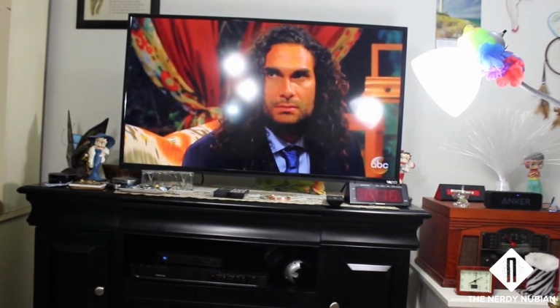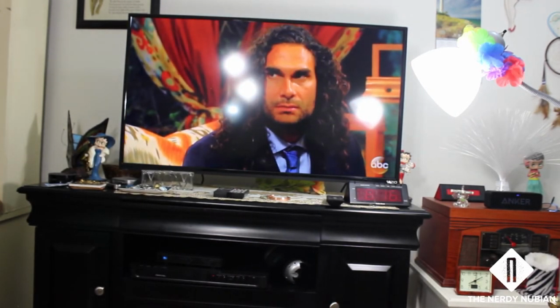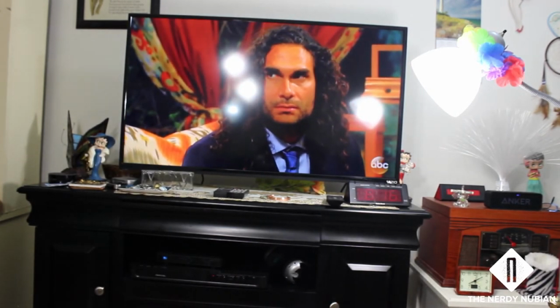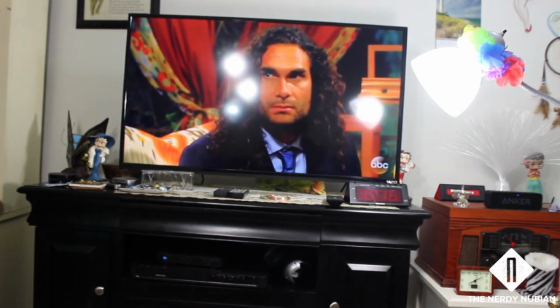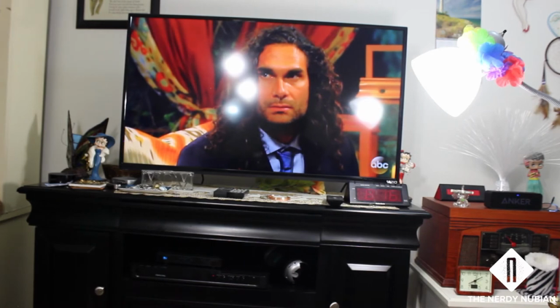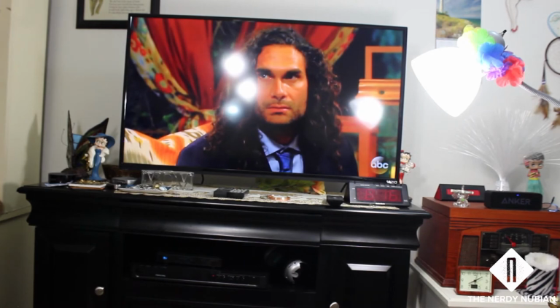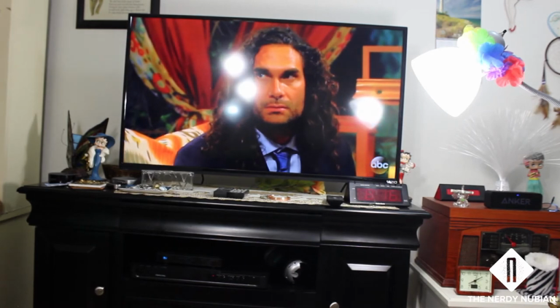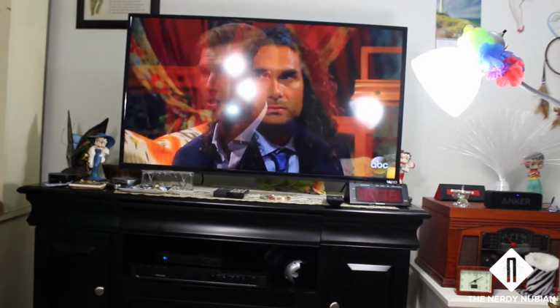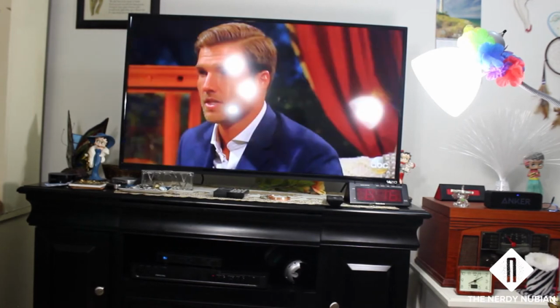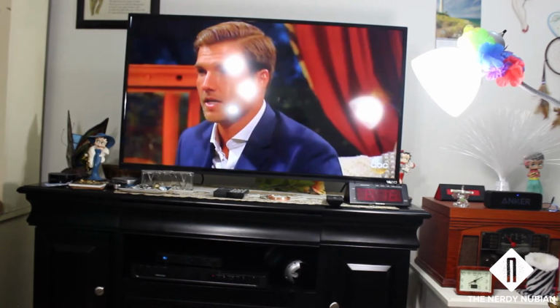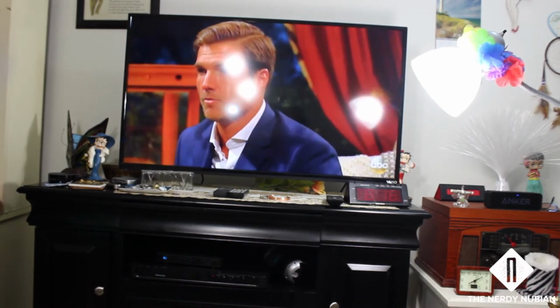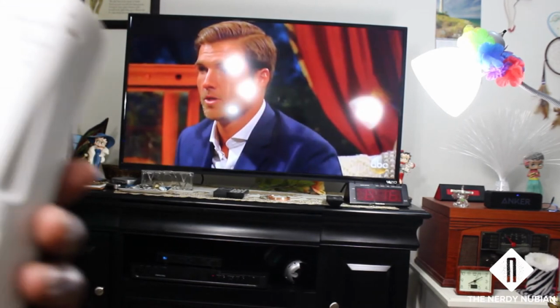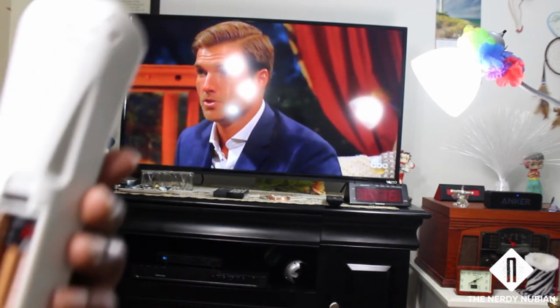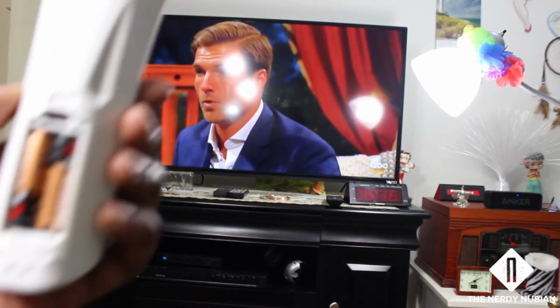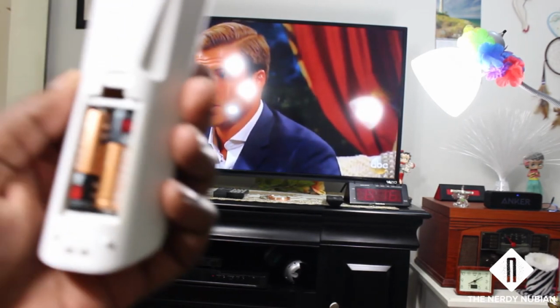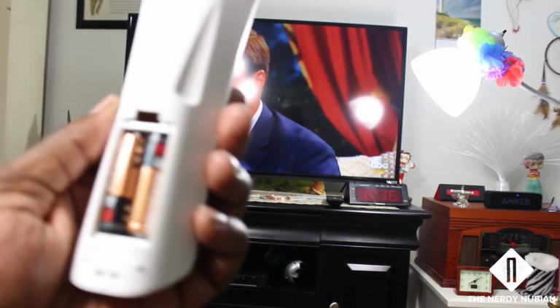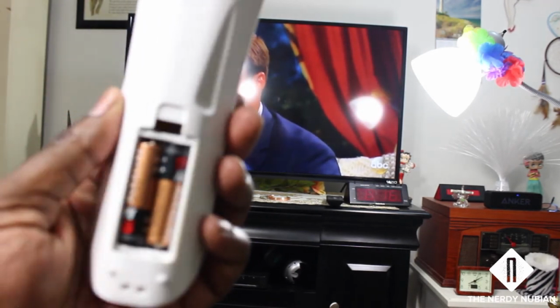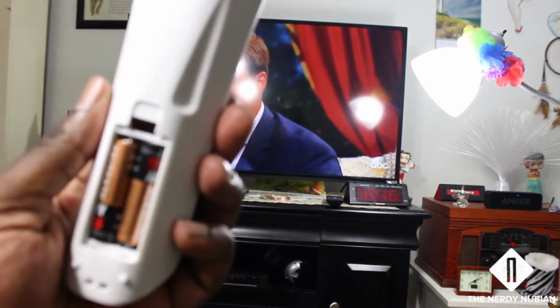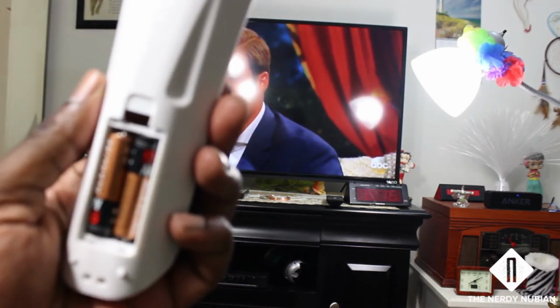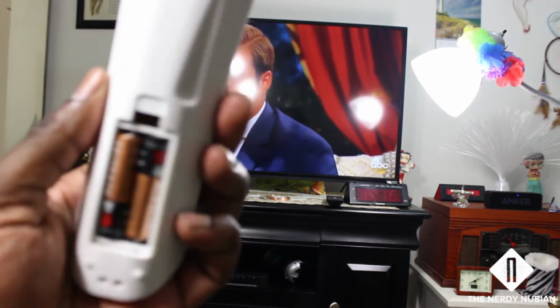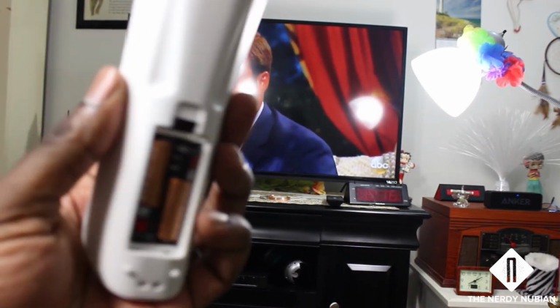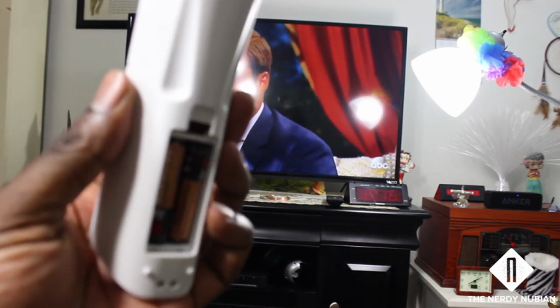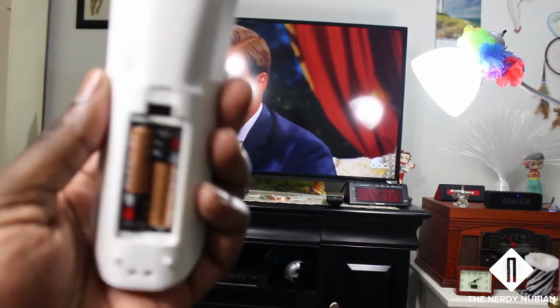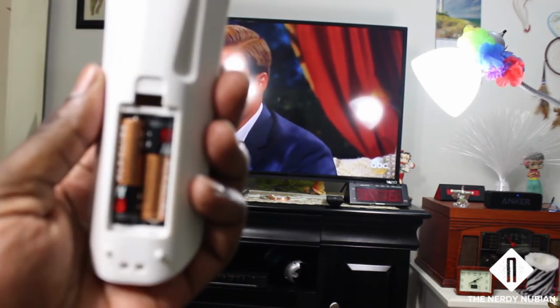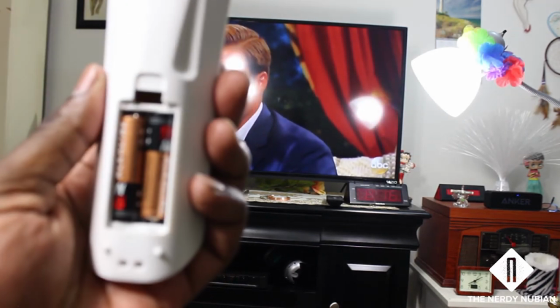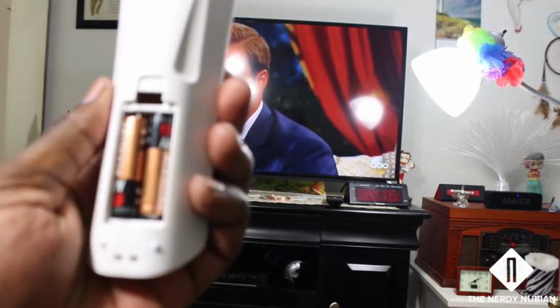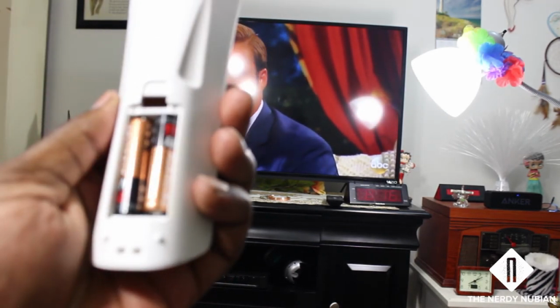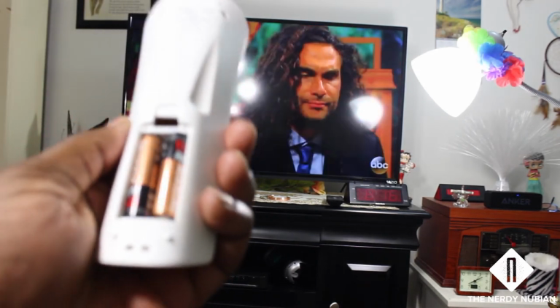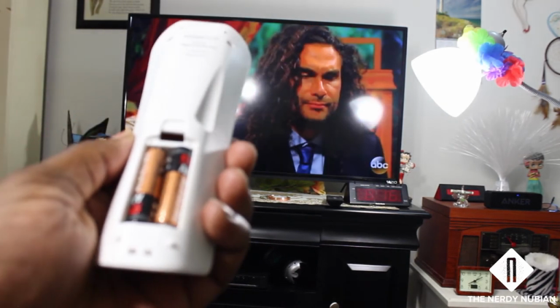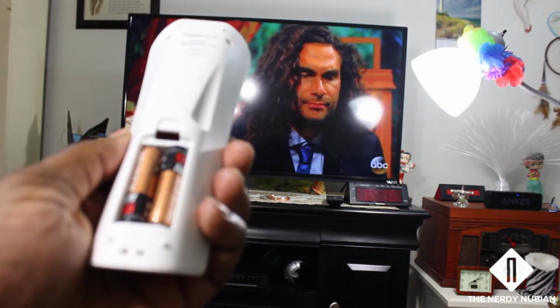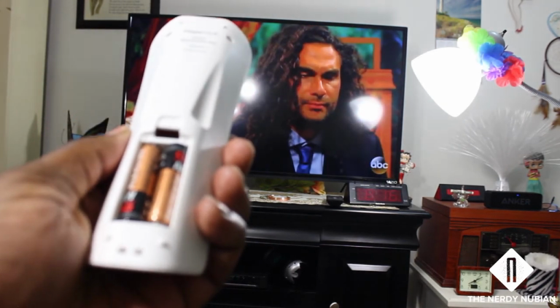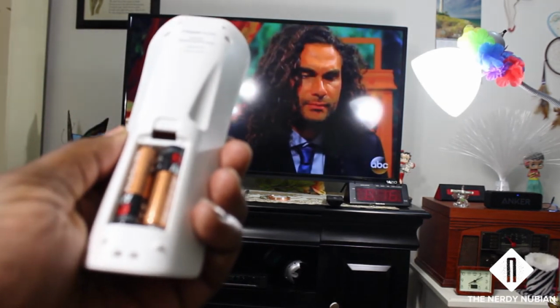This did not come with batteries, so don't forget to pick up a set.